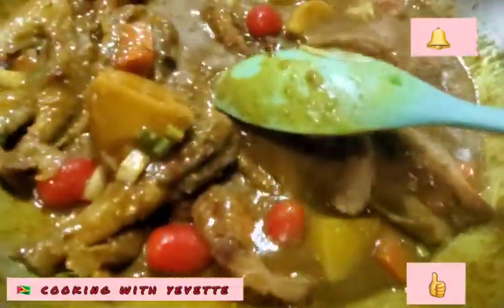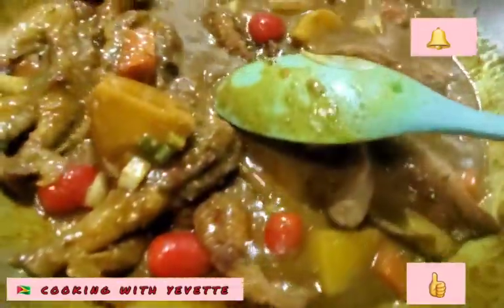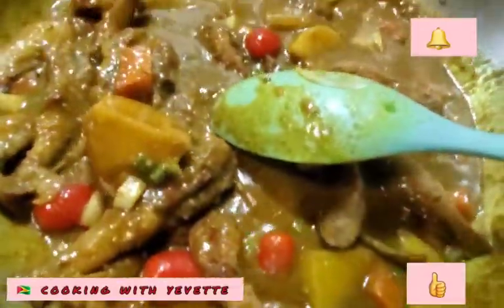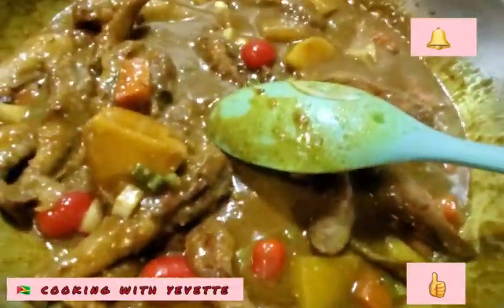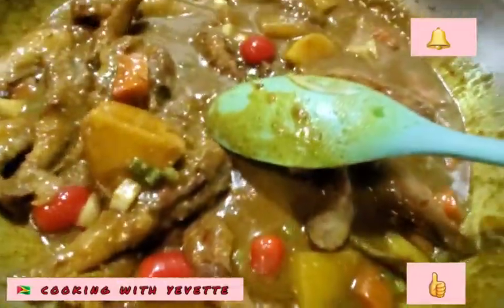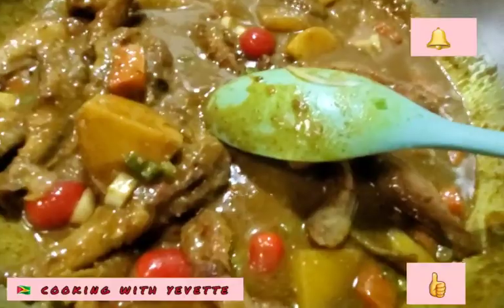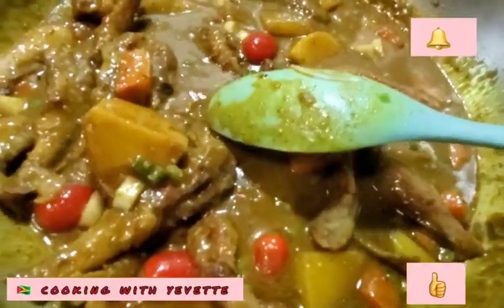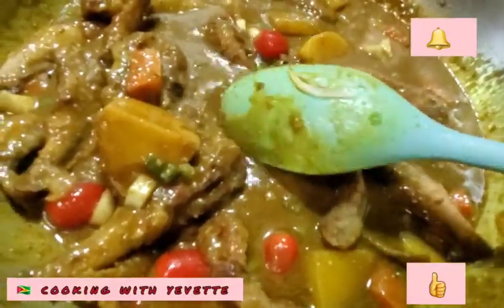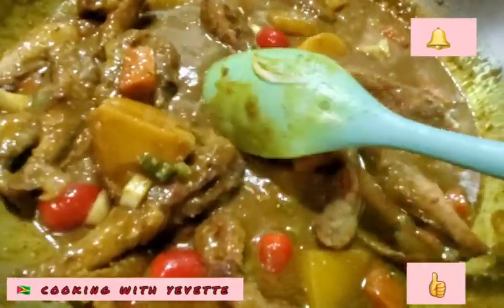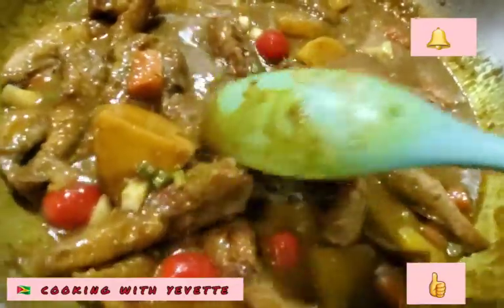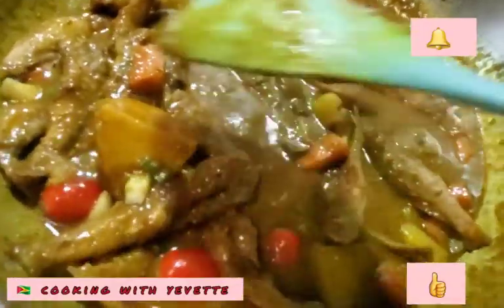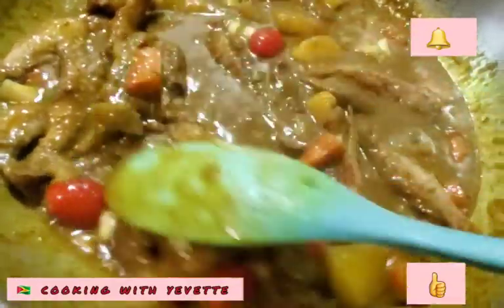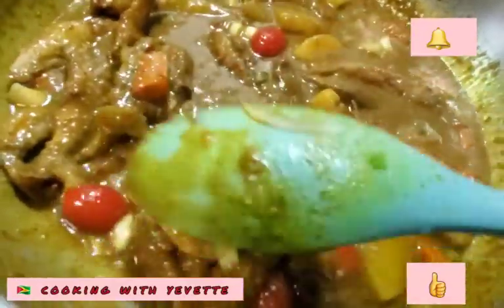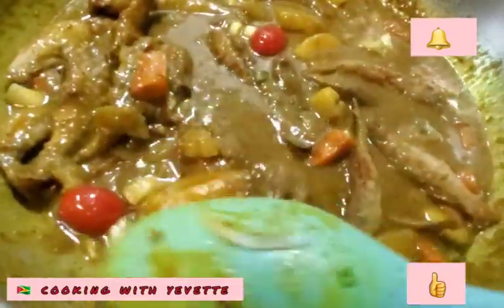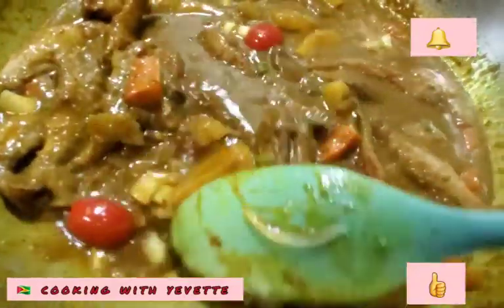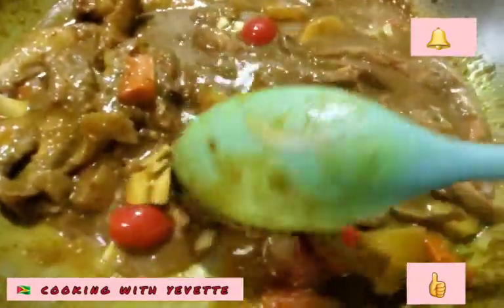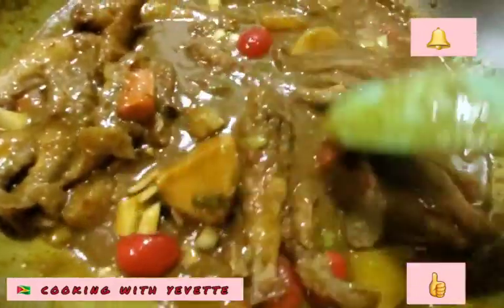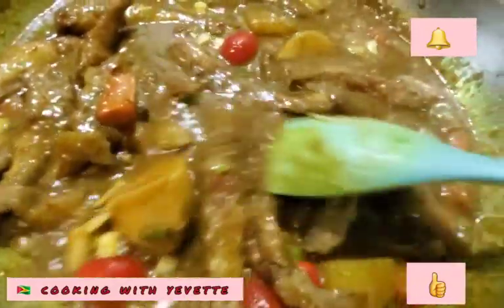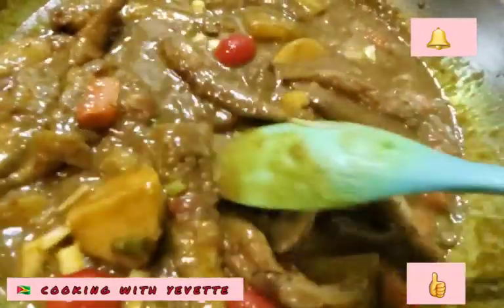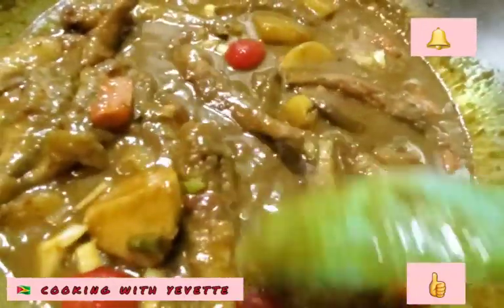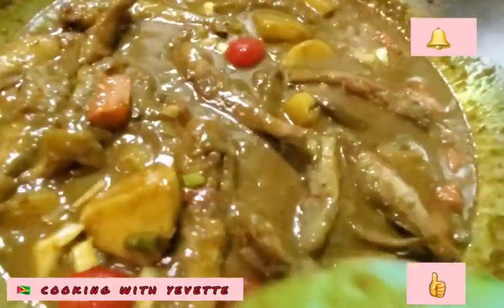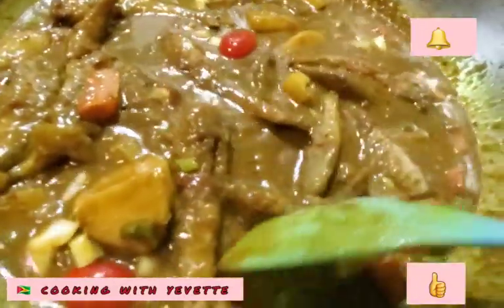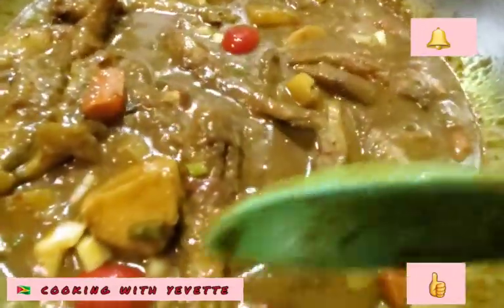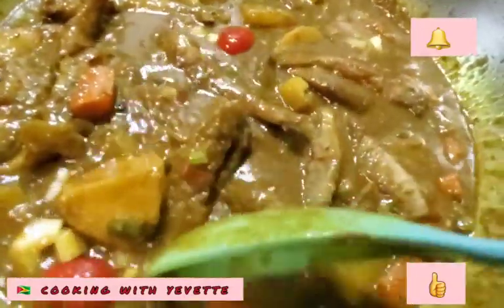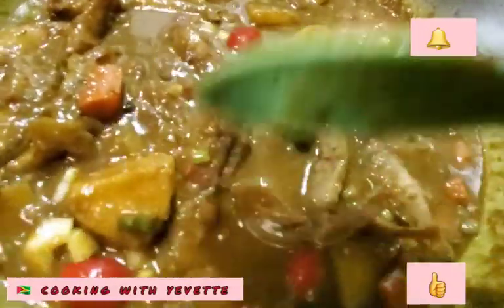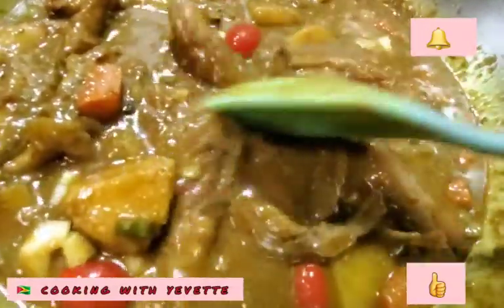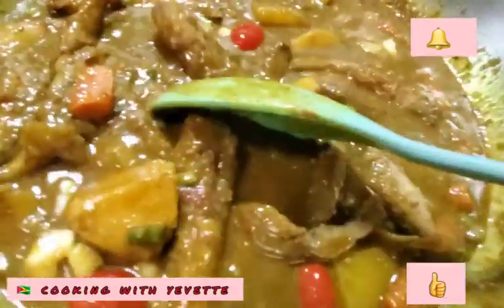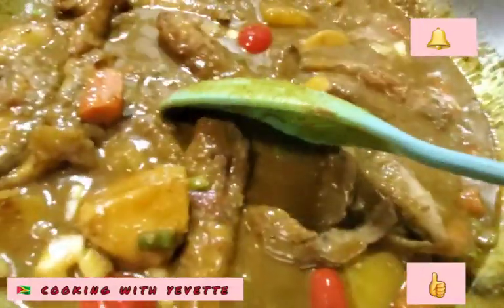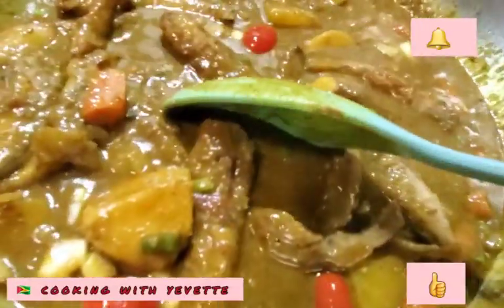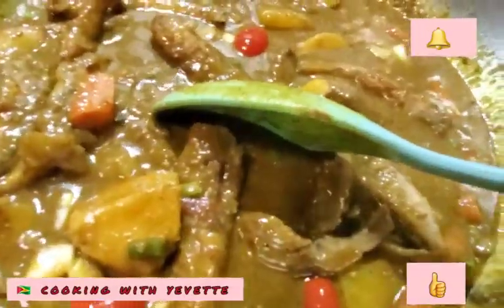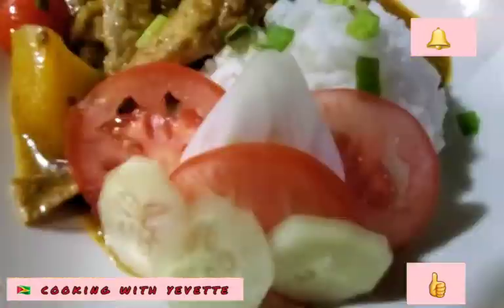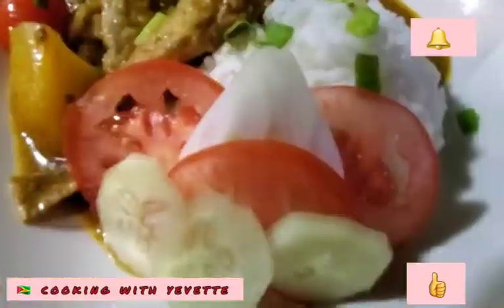So this is done. I'm just going to let it soak in a little.